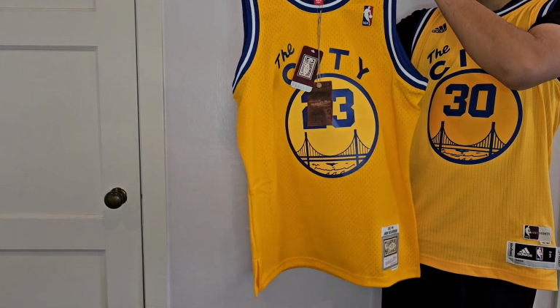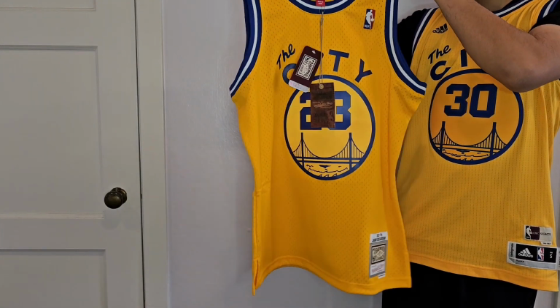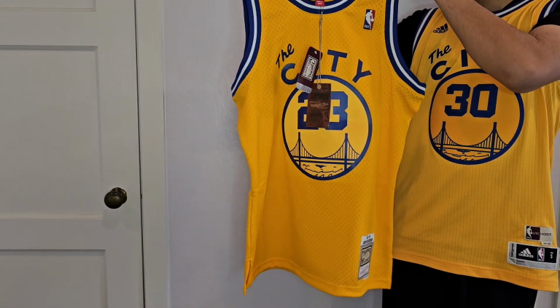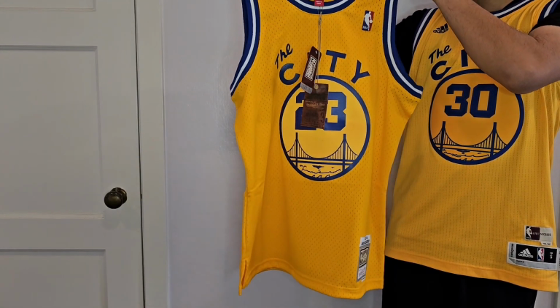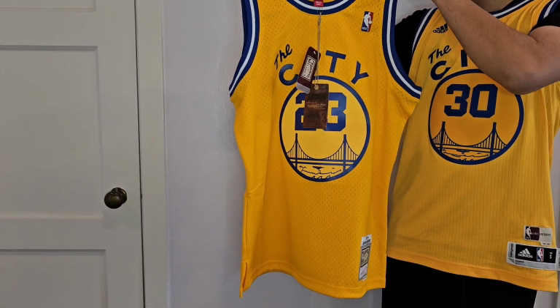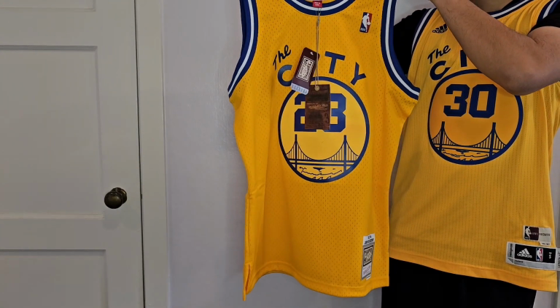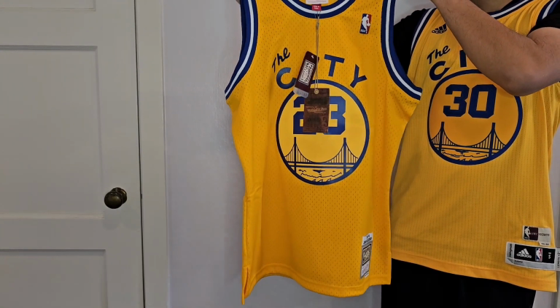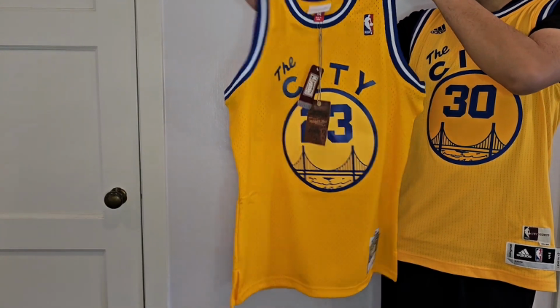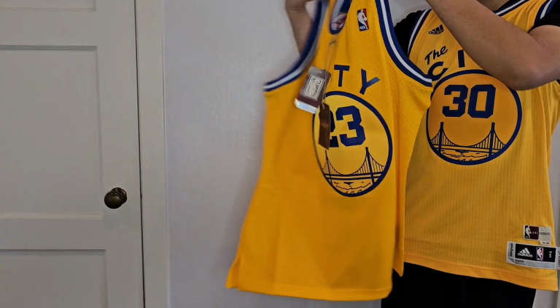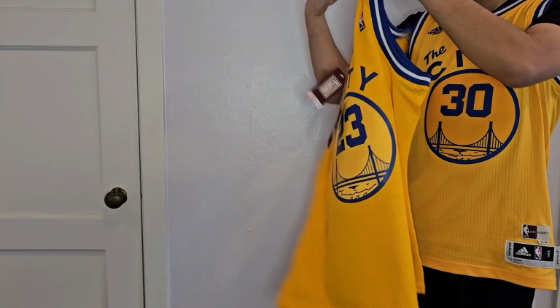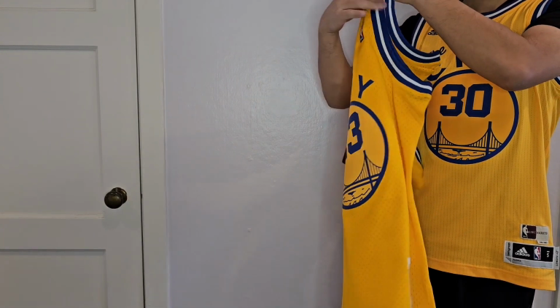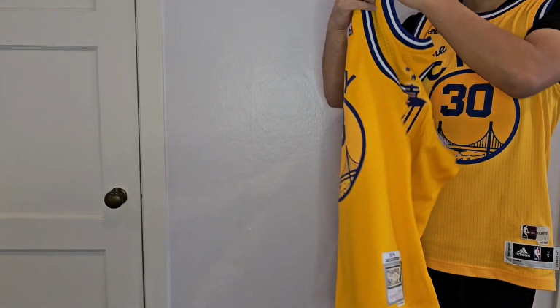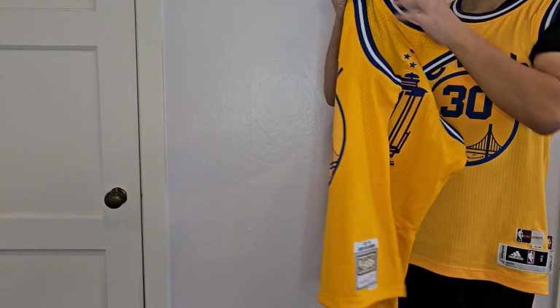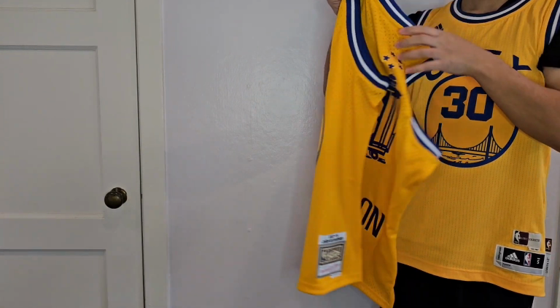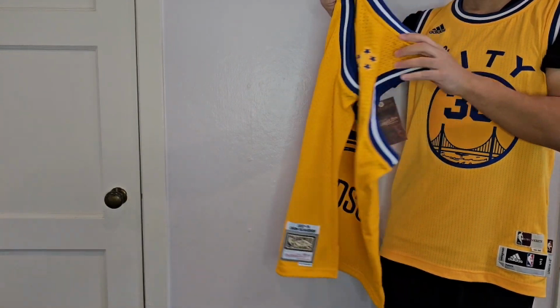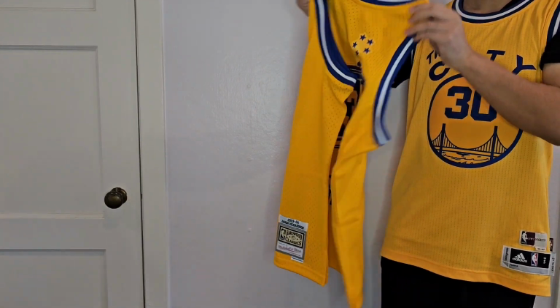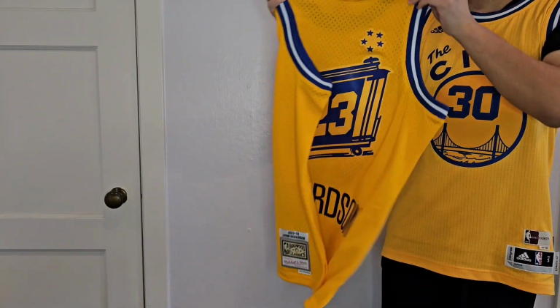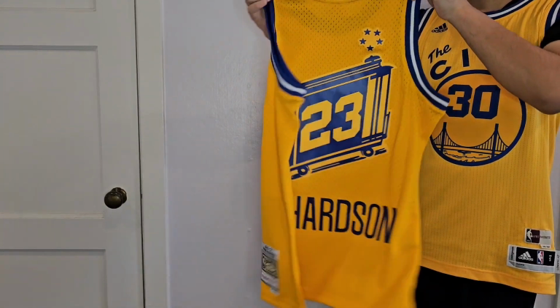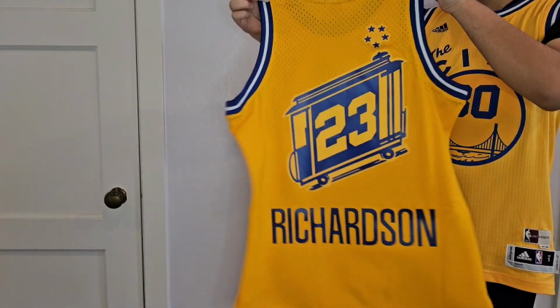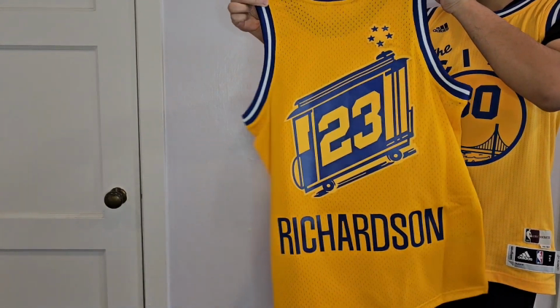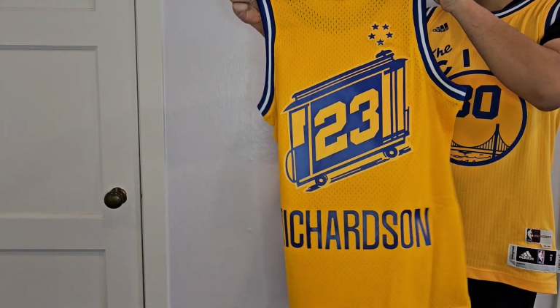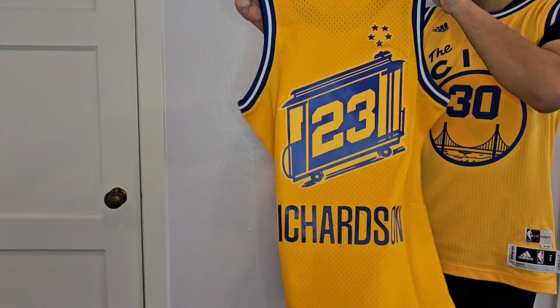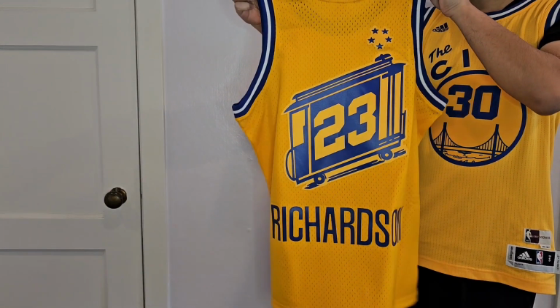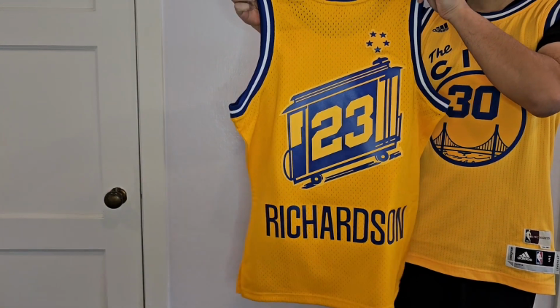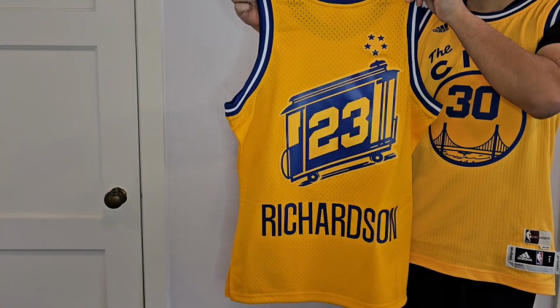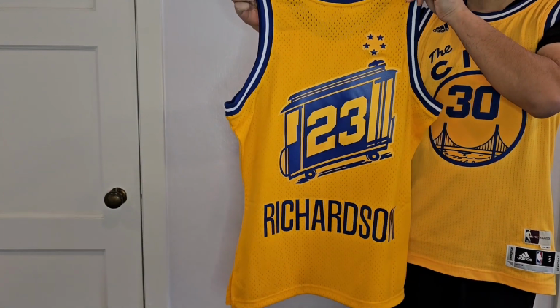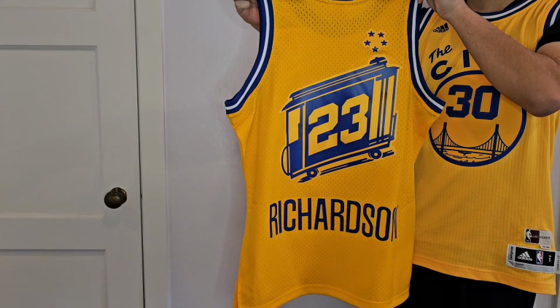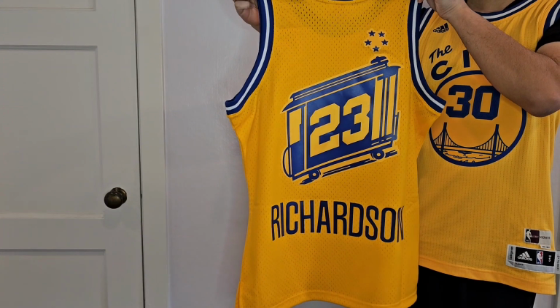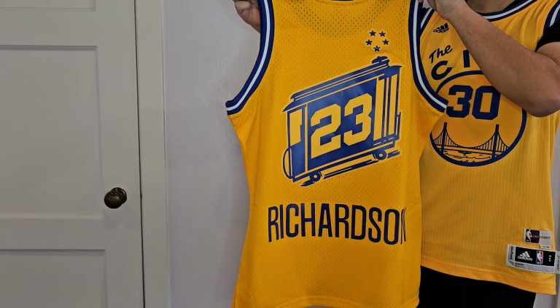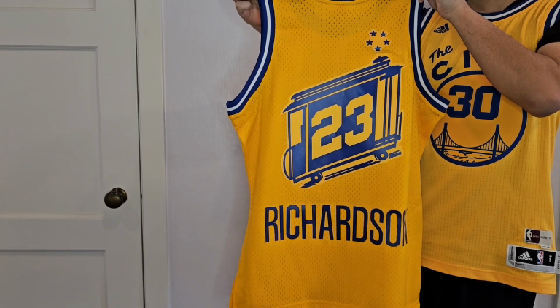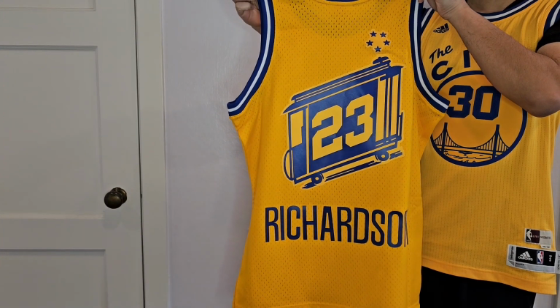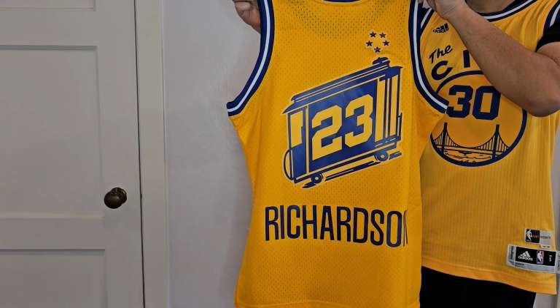Here's the front of the jersey. And here's the back. Let me put this jersey on a hanger.